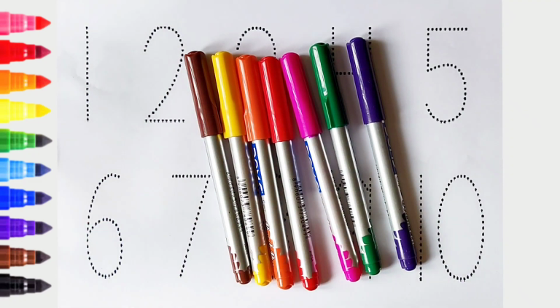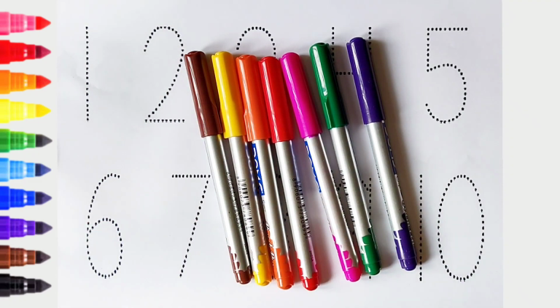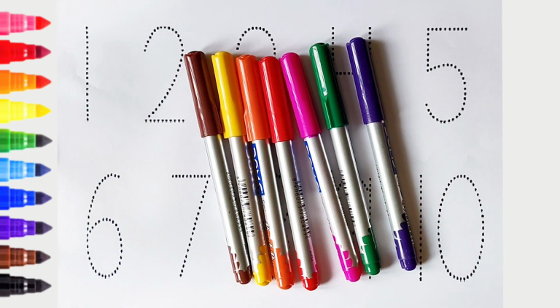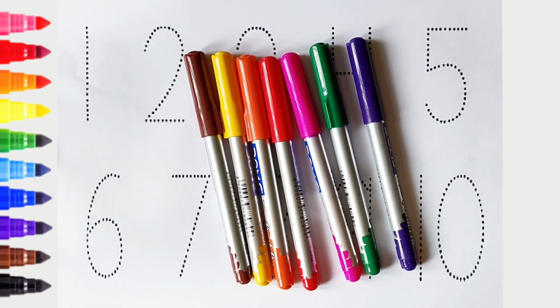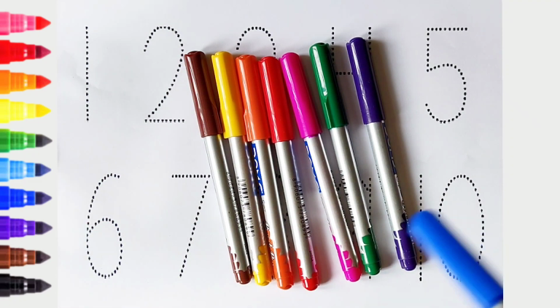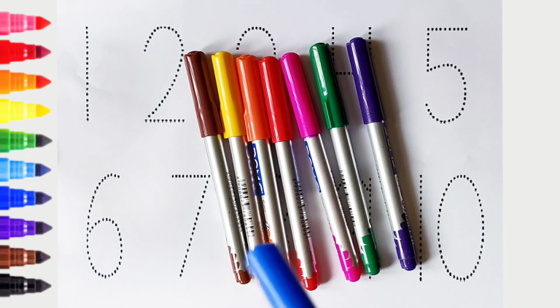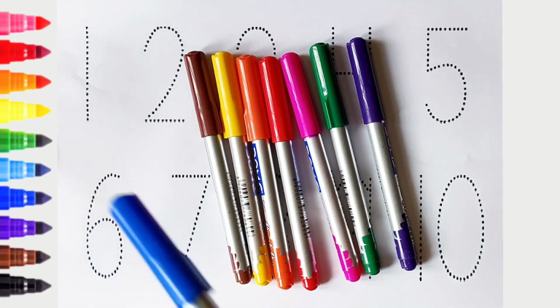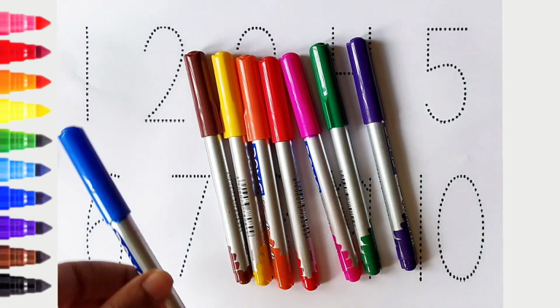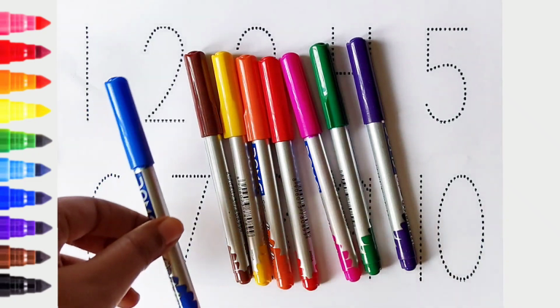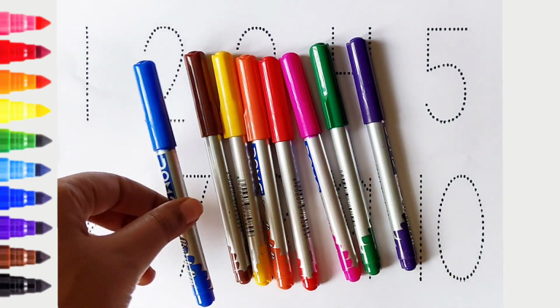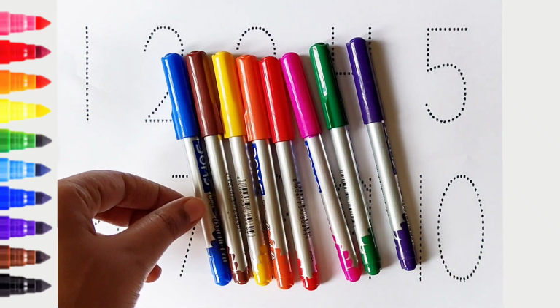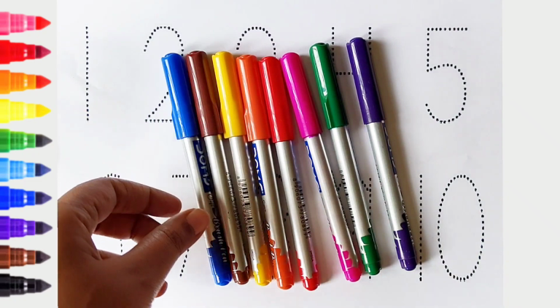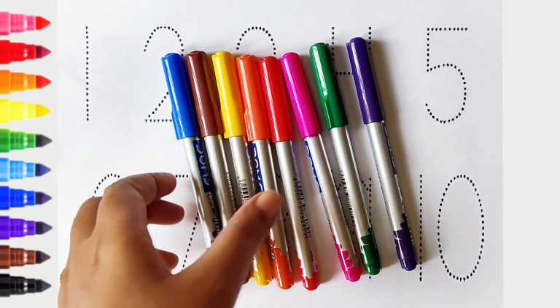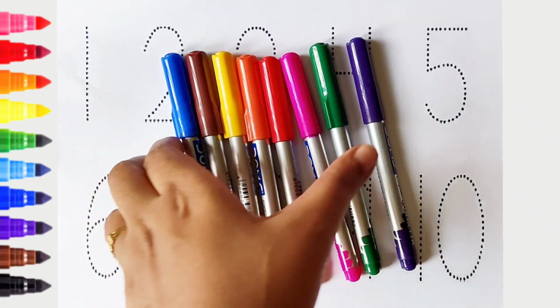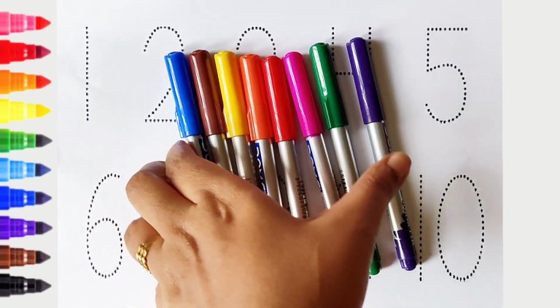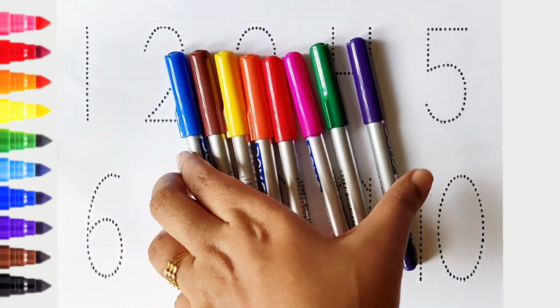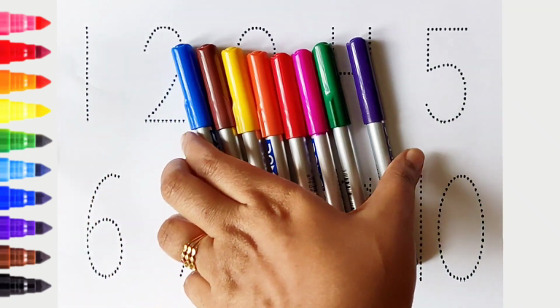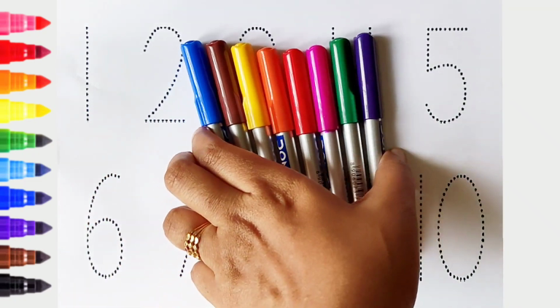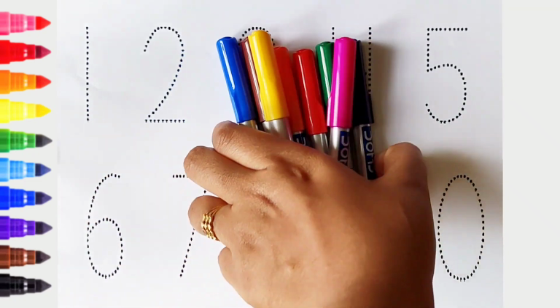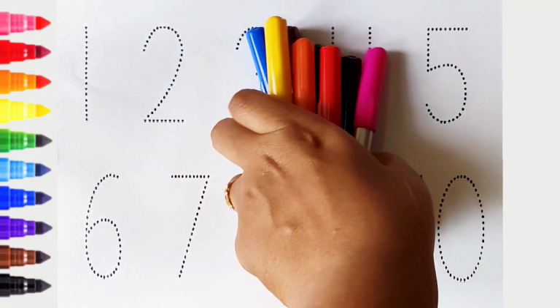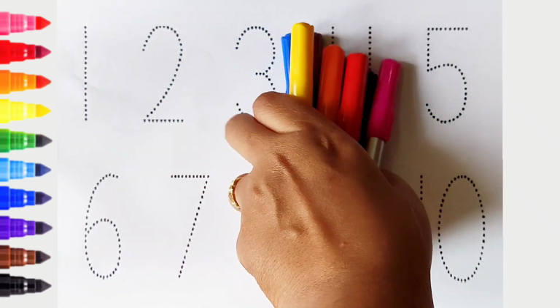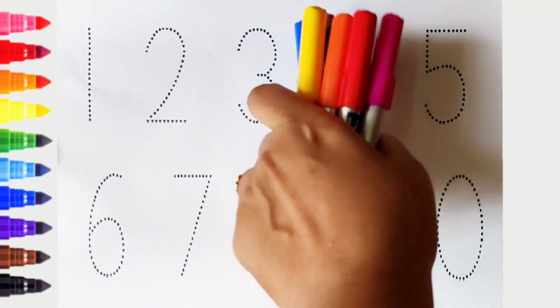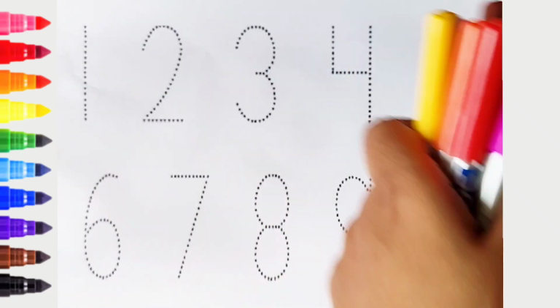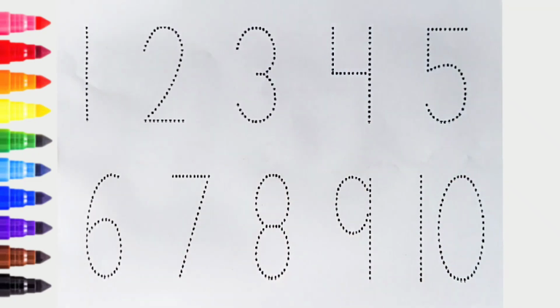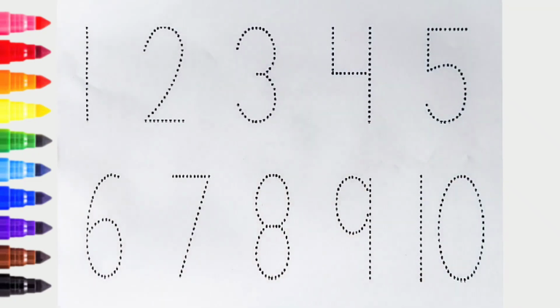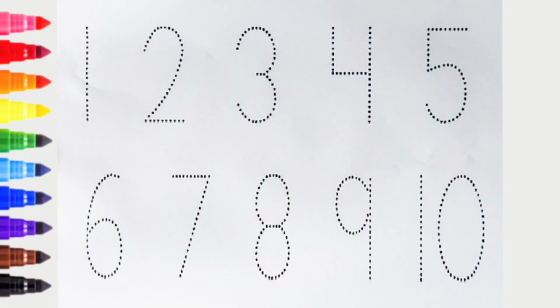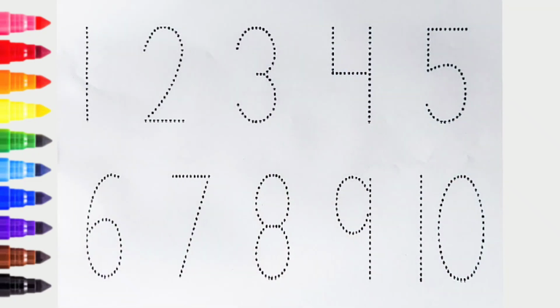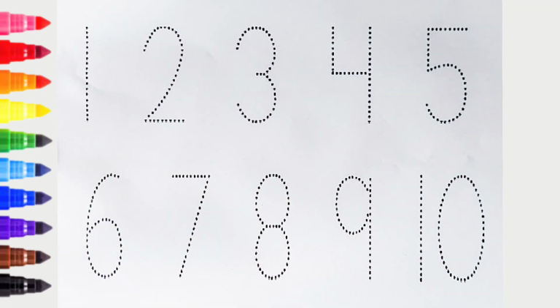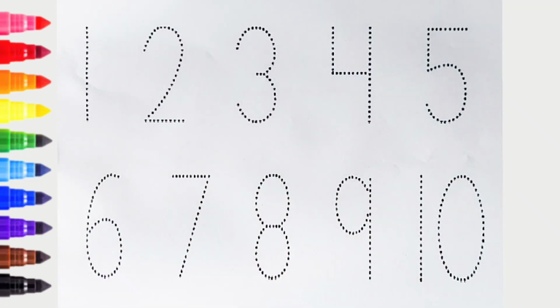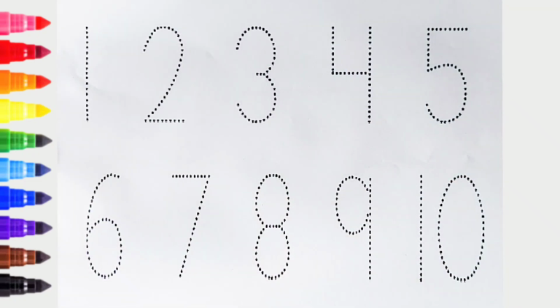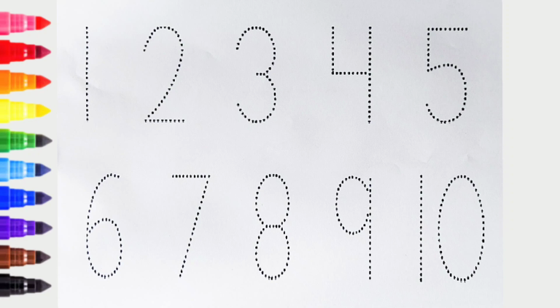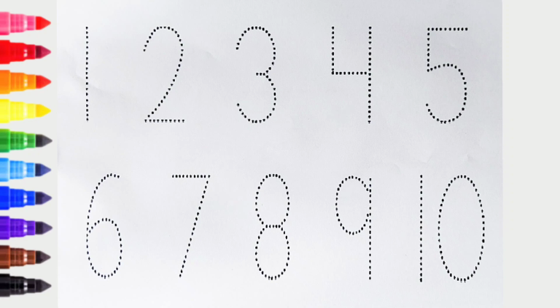Blue color. Hi kids, today we can learn the numbers from 1 to 10. Let's begin.